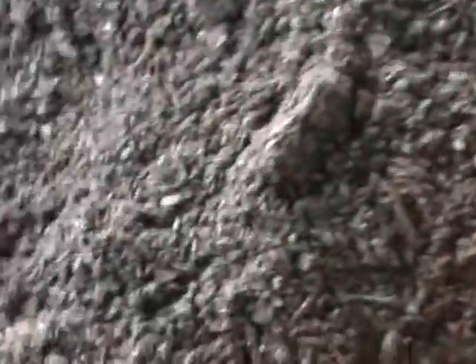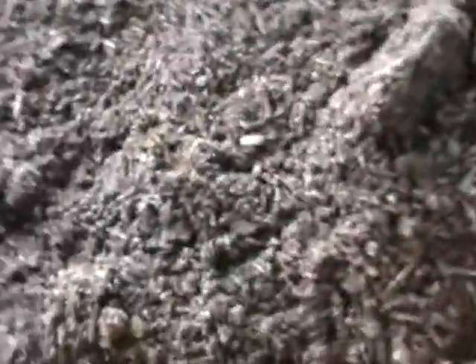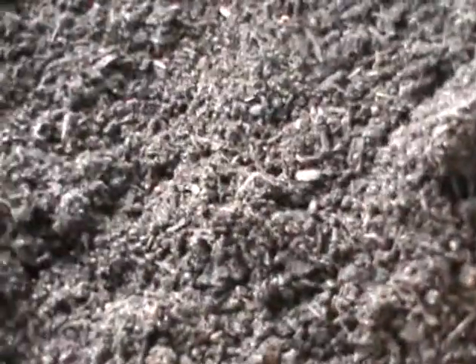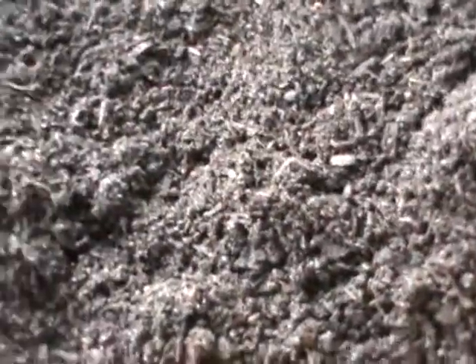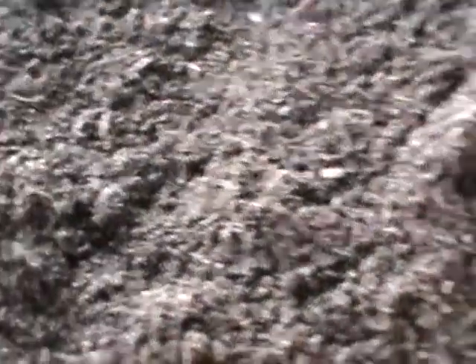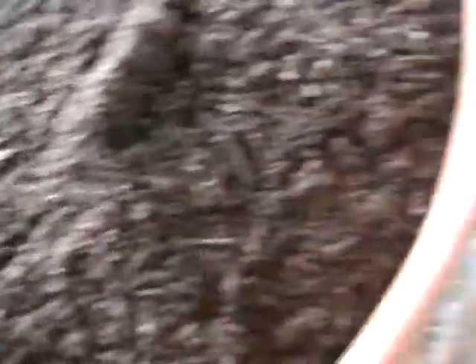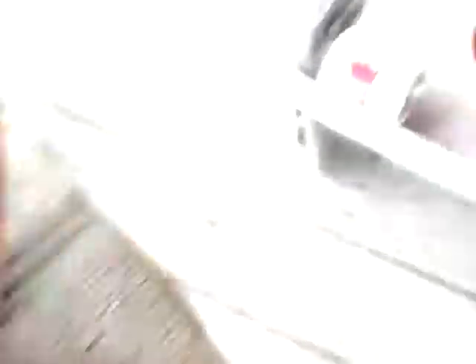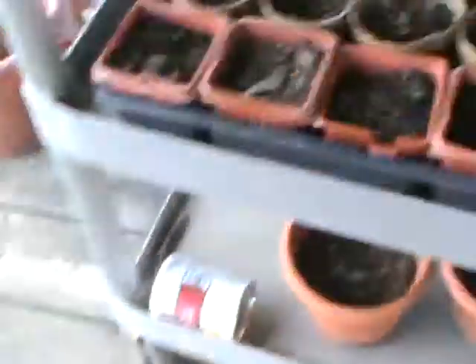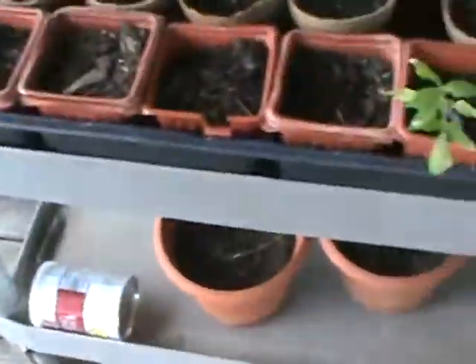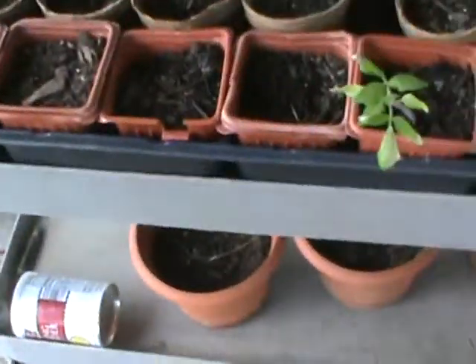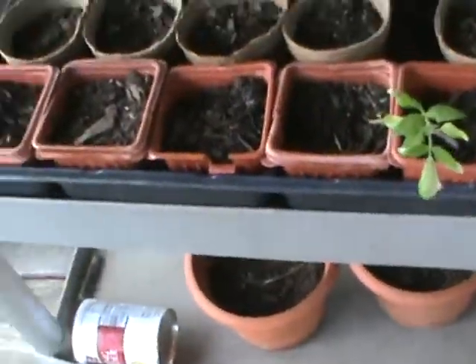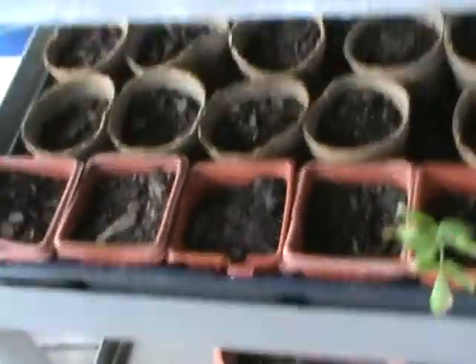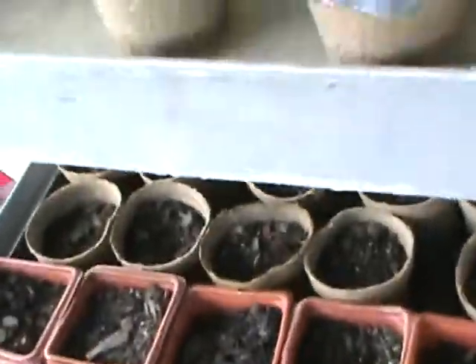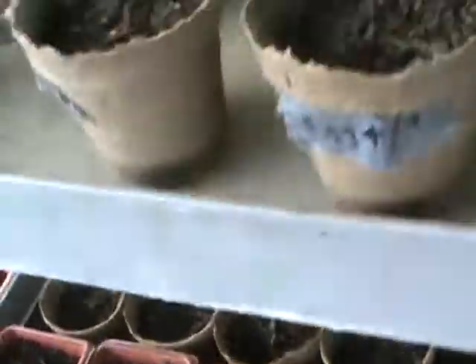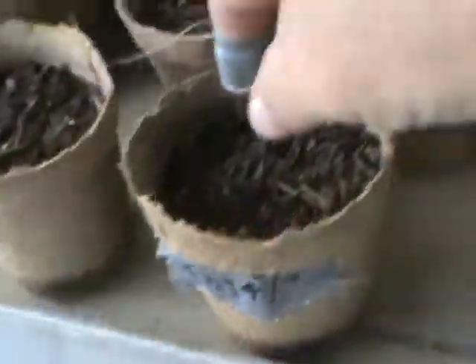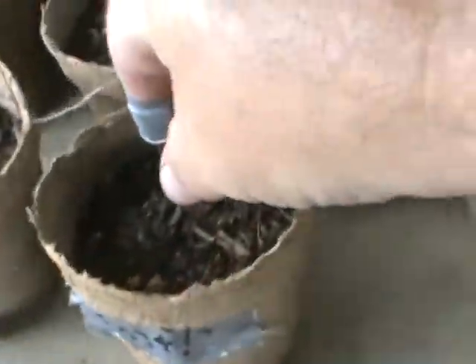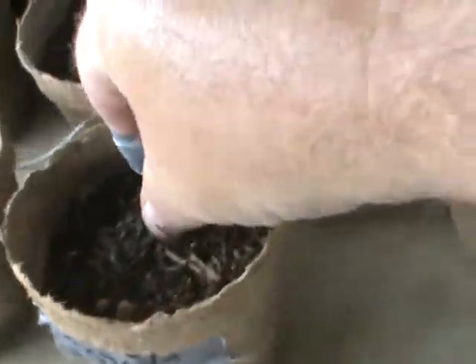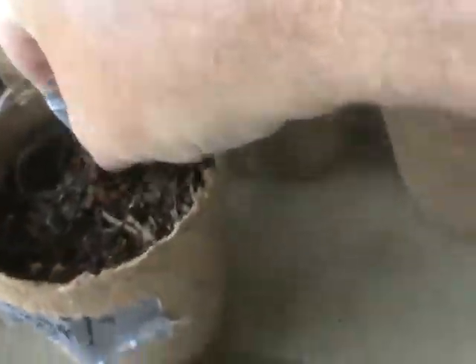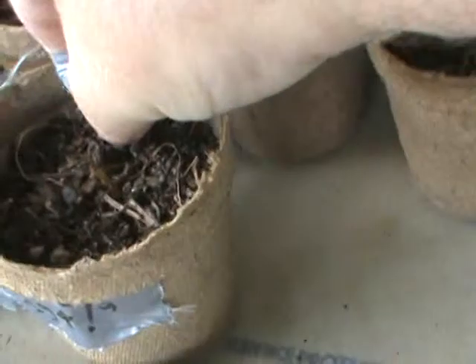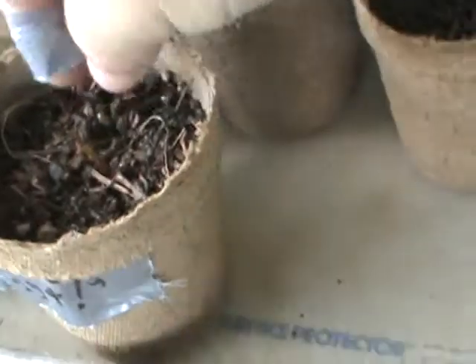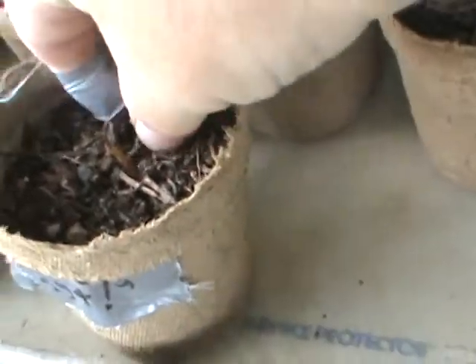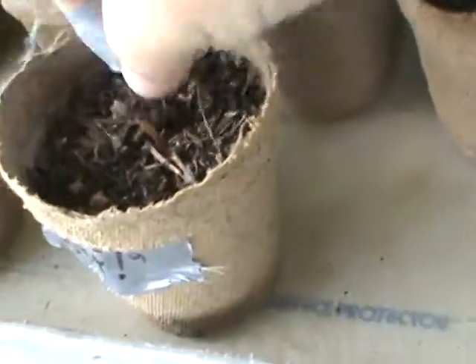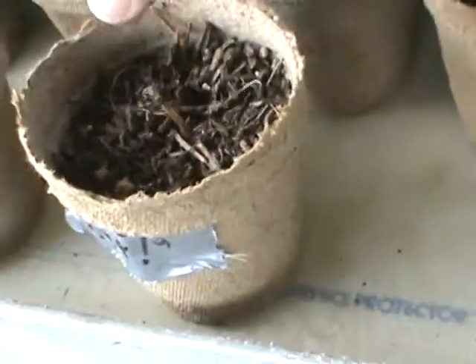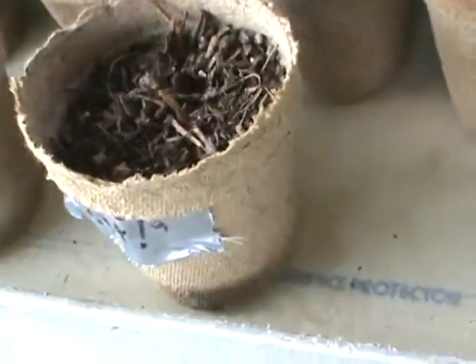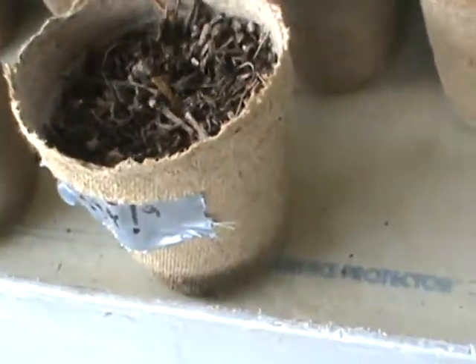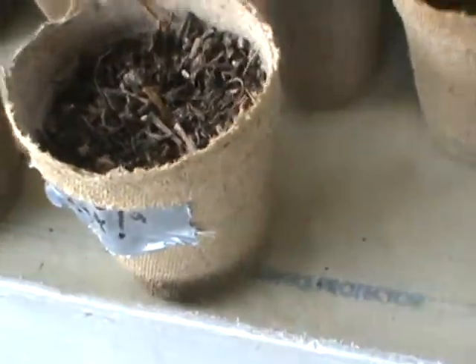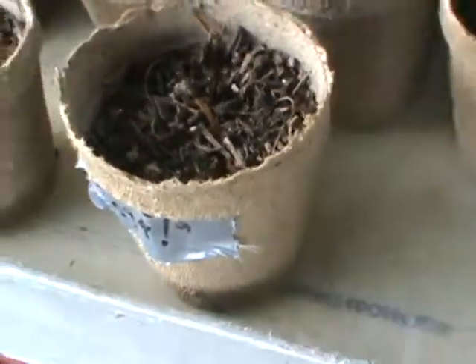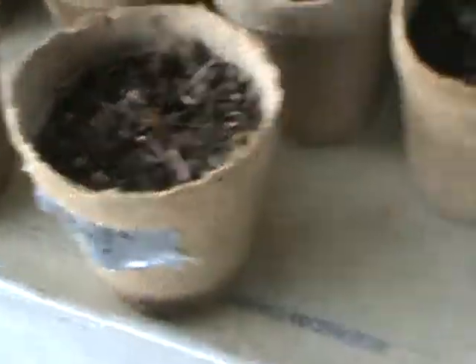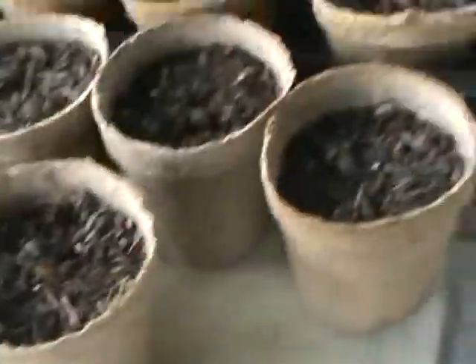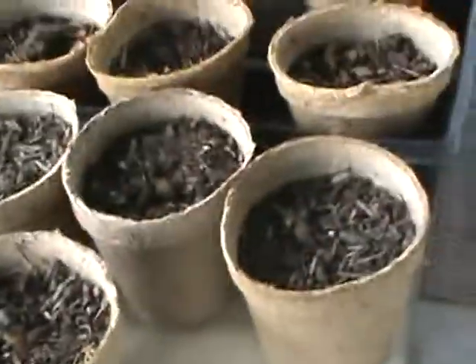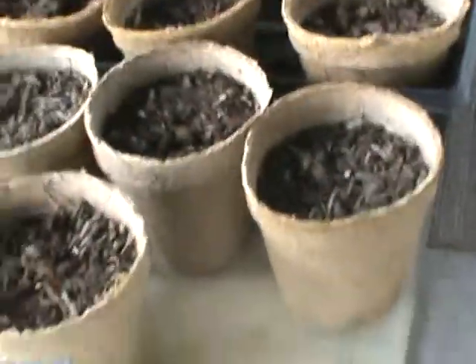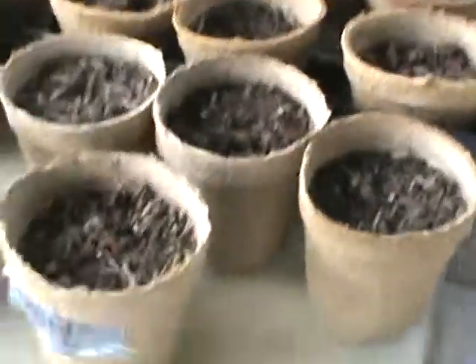I've got potting soil, not garden soil. Garden soil has got those wood-looking speckled bits in it and I never cared for that stuff.